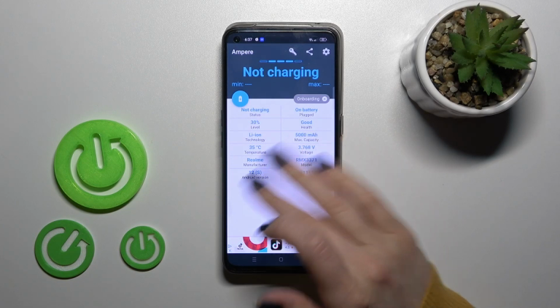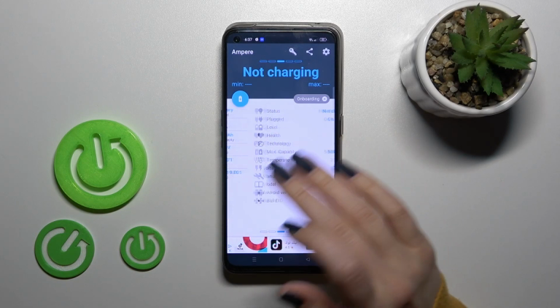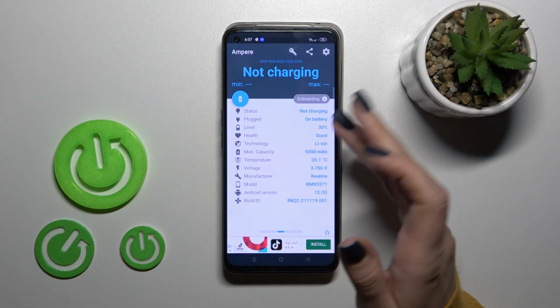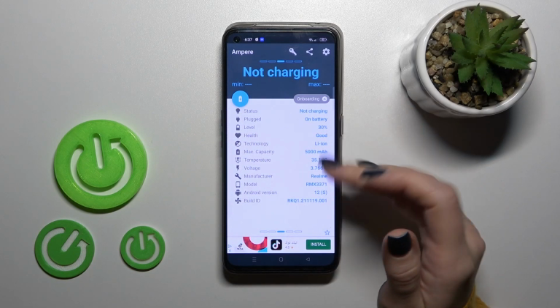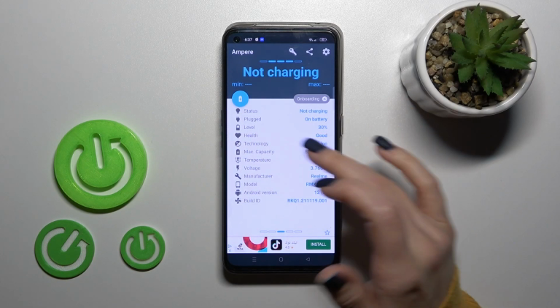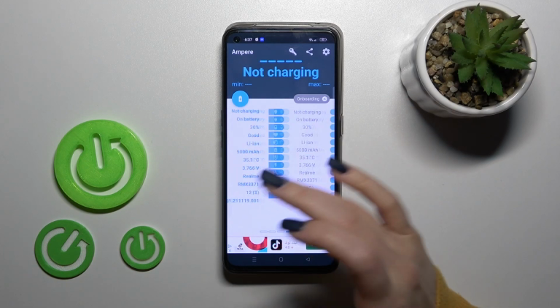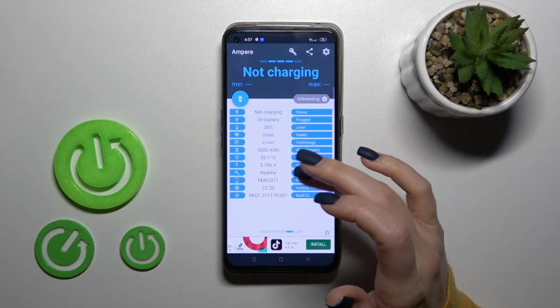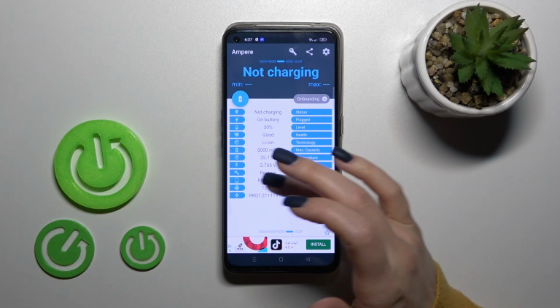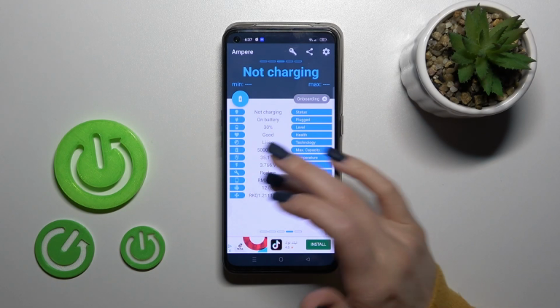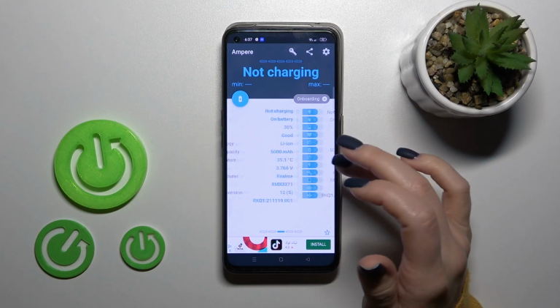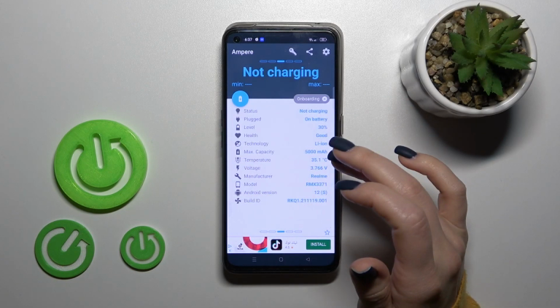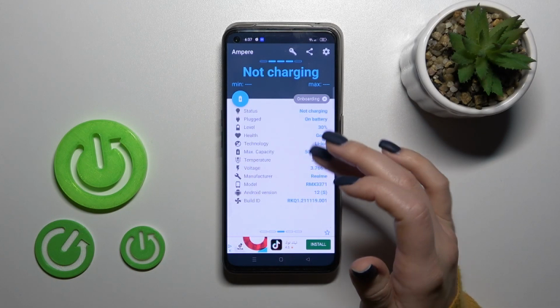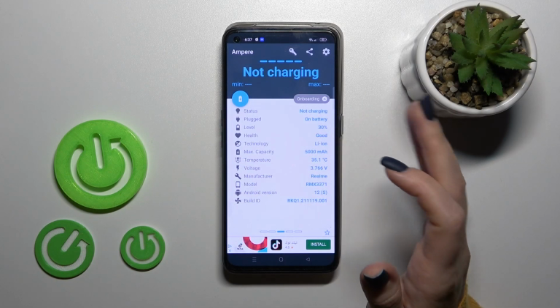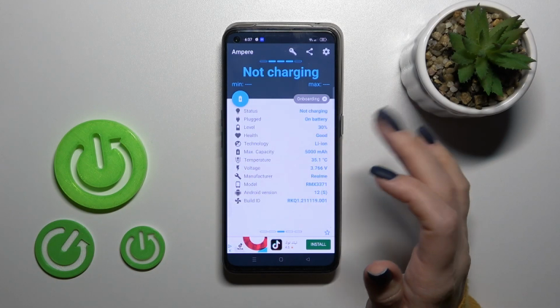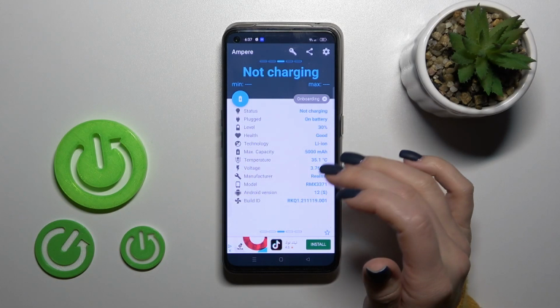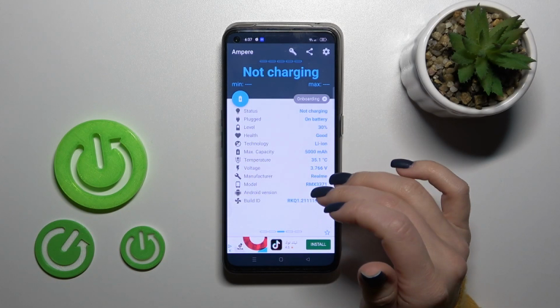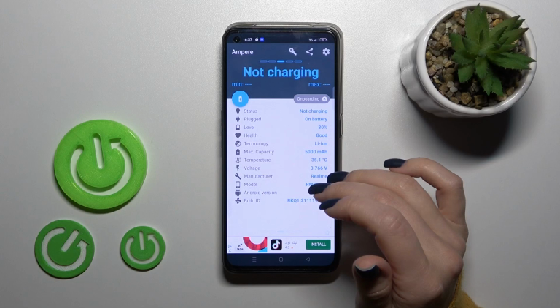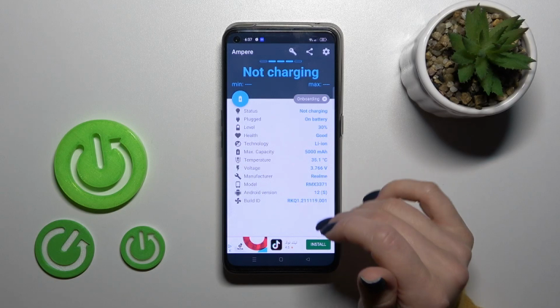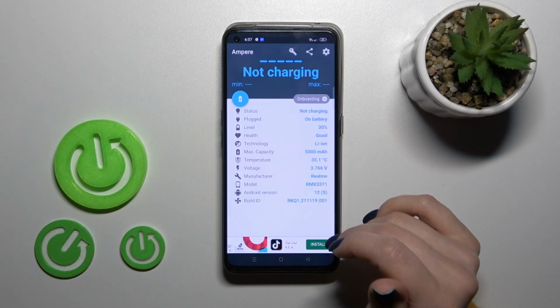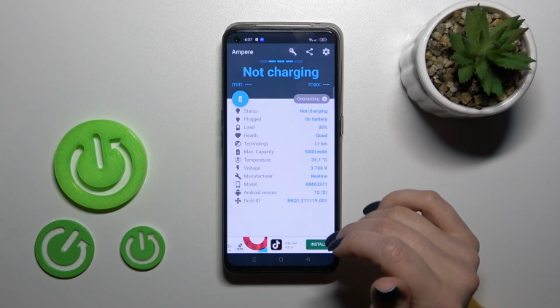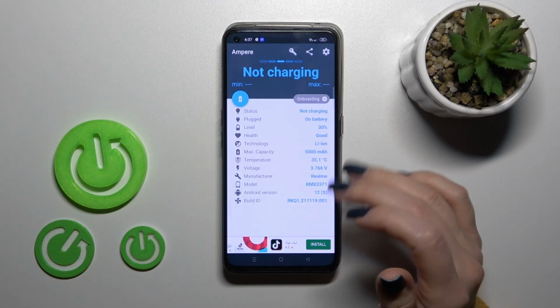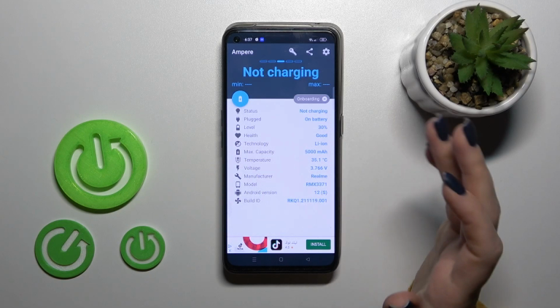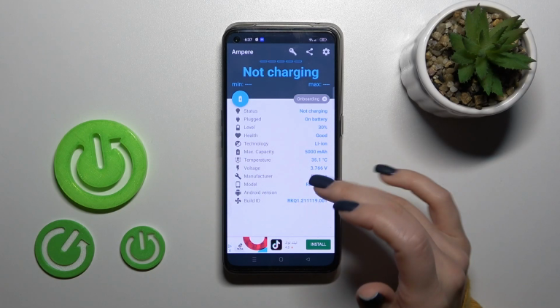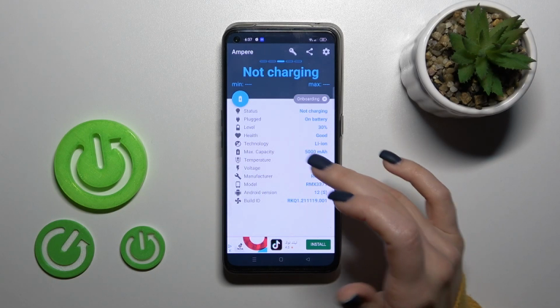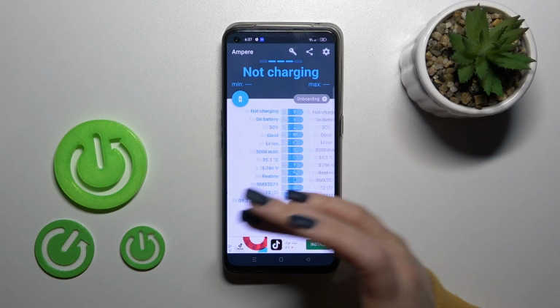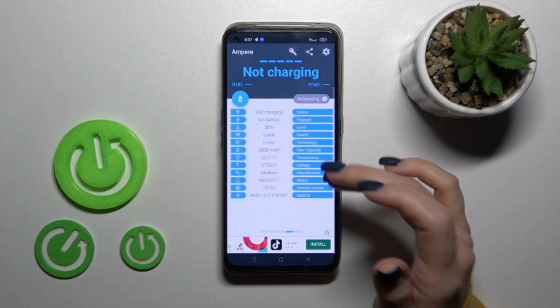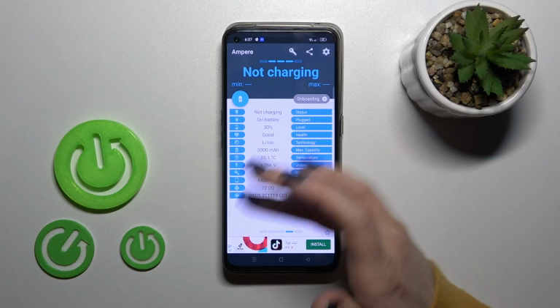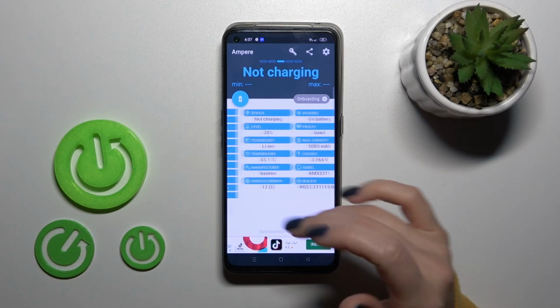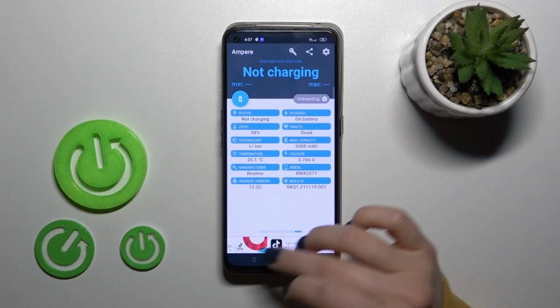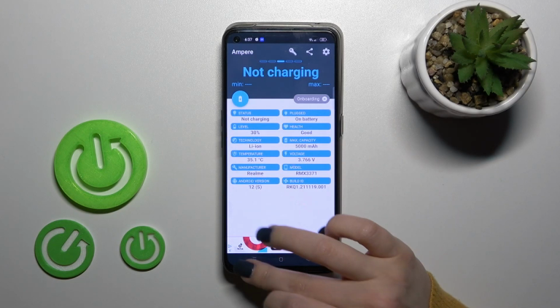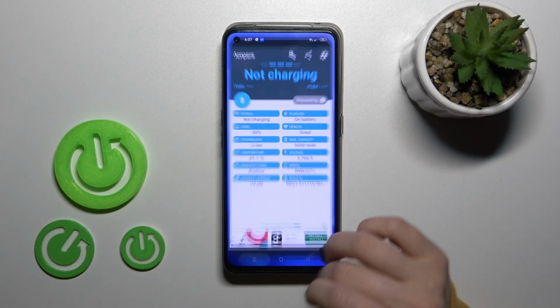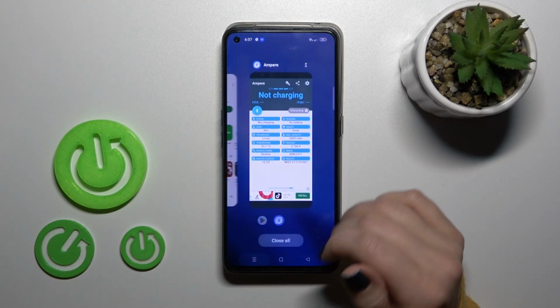We can also find more info here like the health, capacity, voltage, model, Android version, and other information.